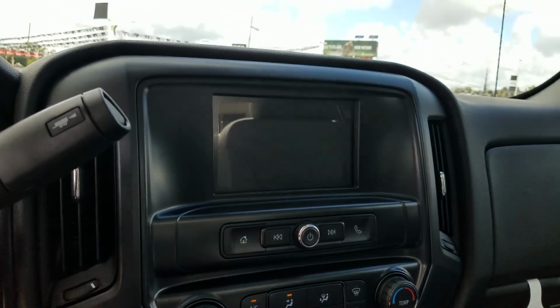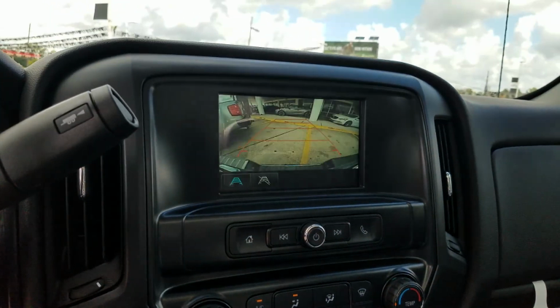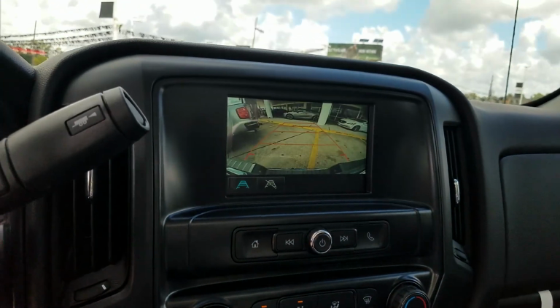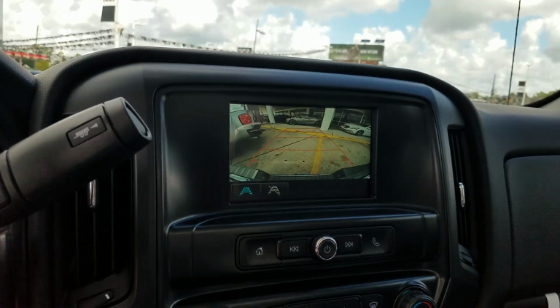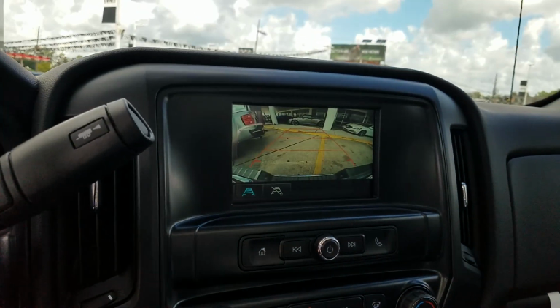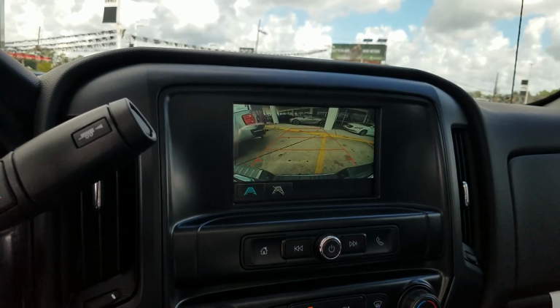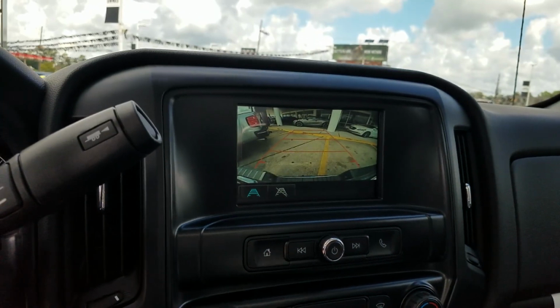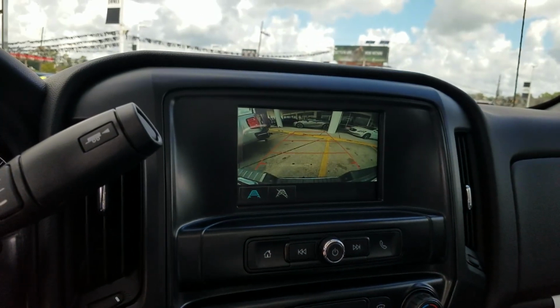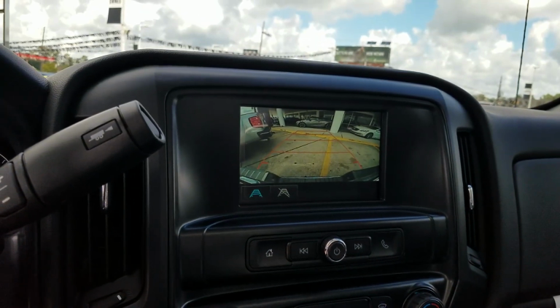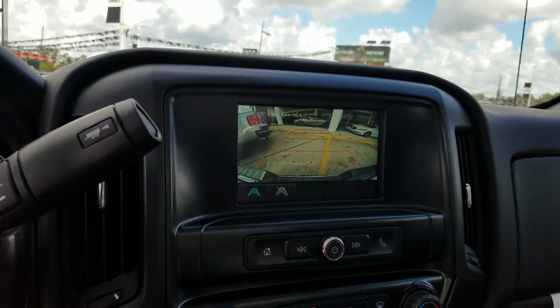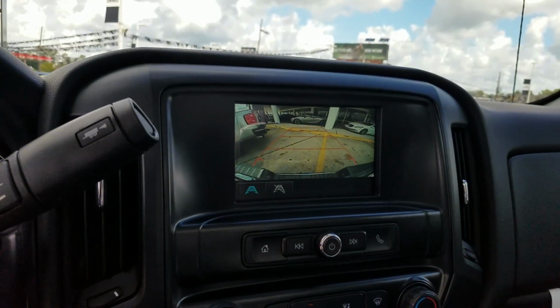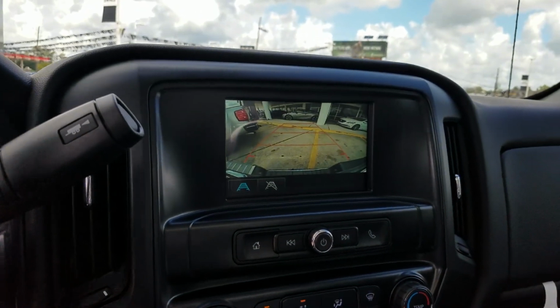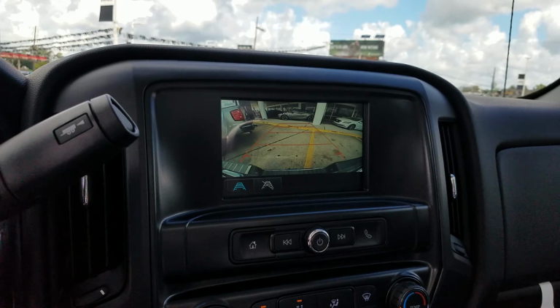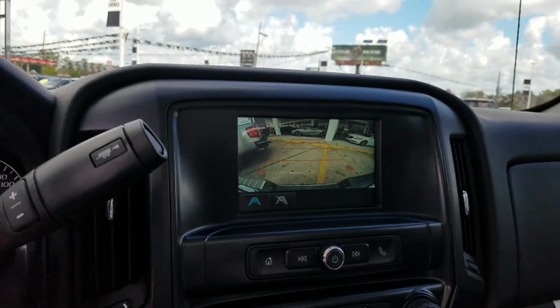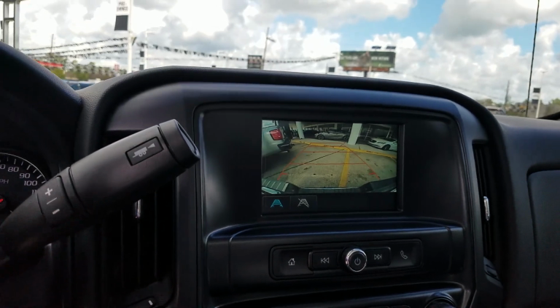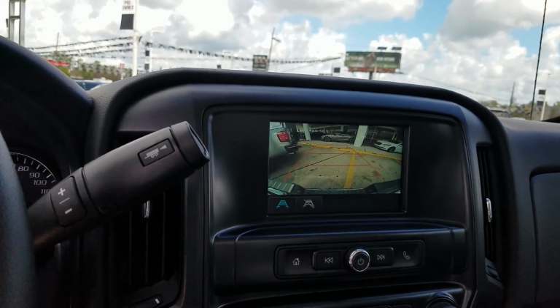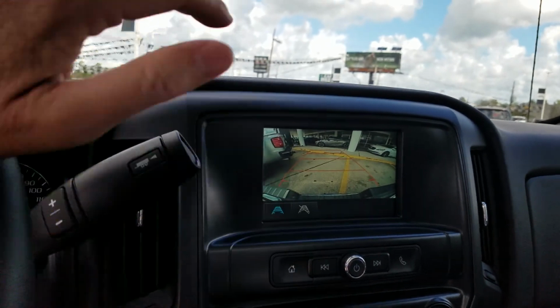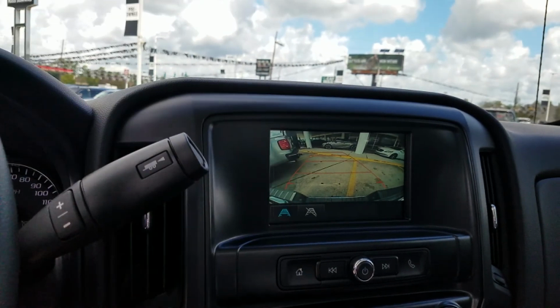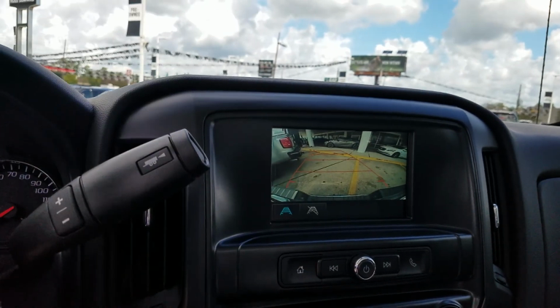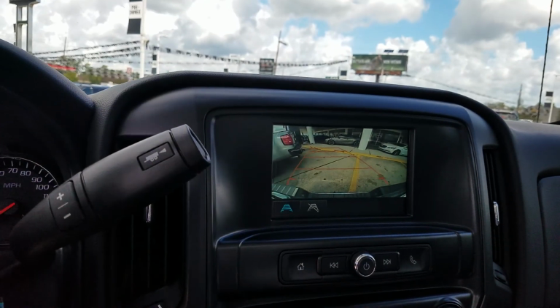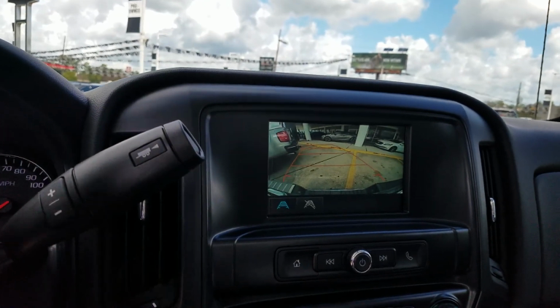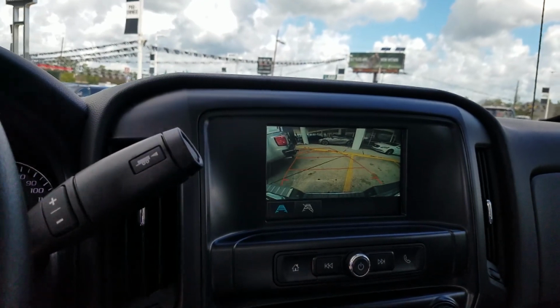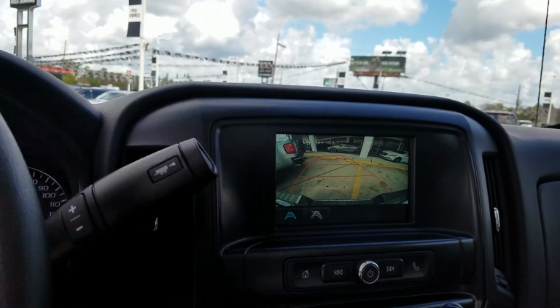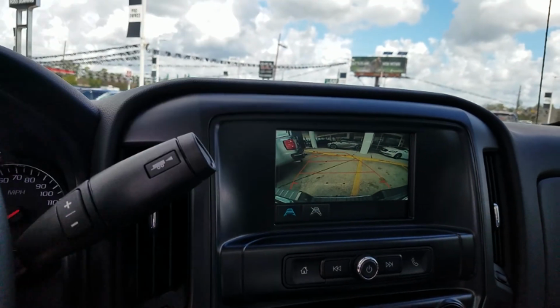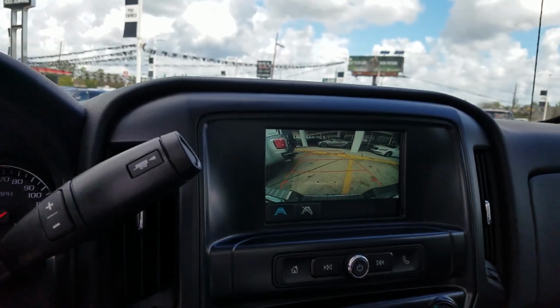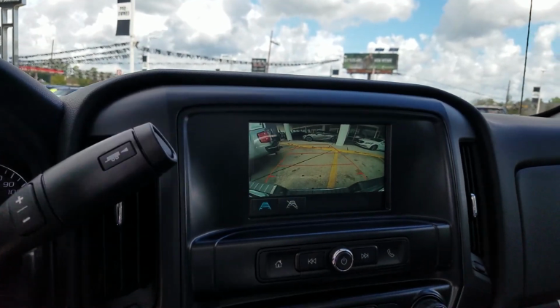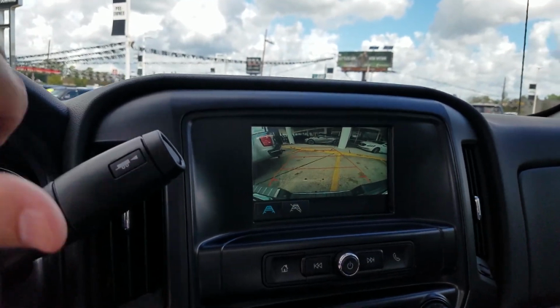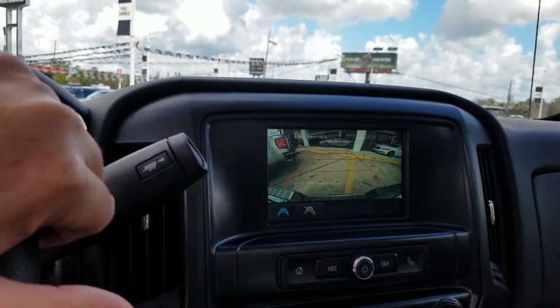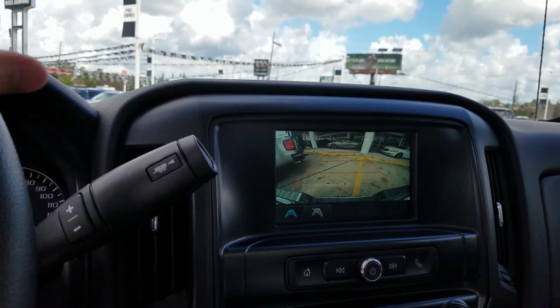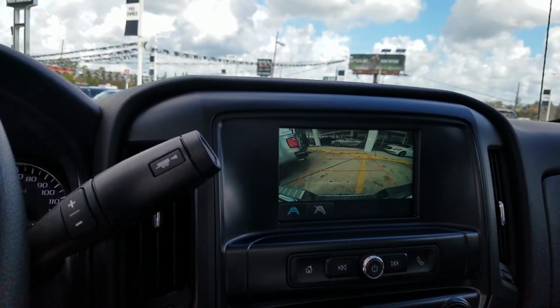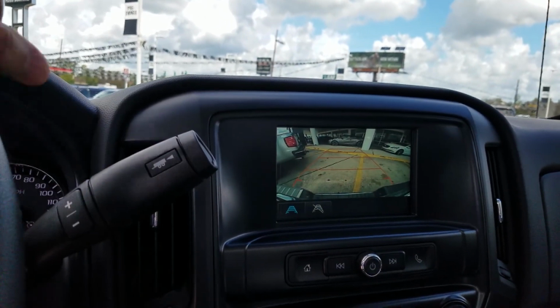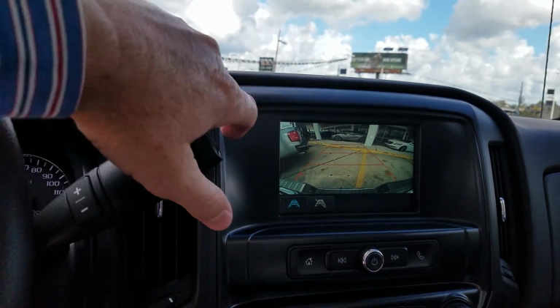It does have a rear camera — the grid line goes in the direction you're backing, which is really helpful when you pull a trailer.